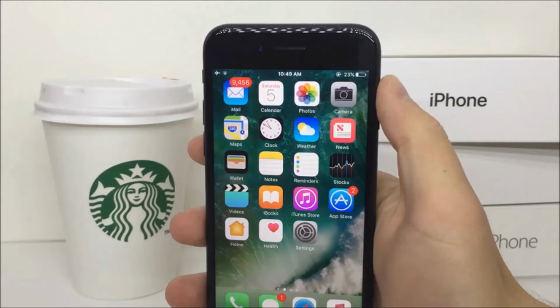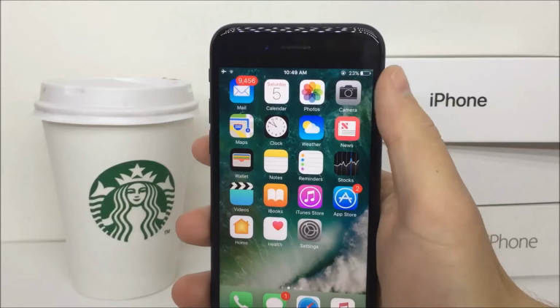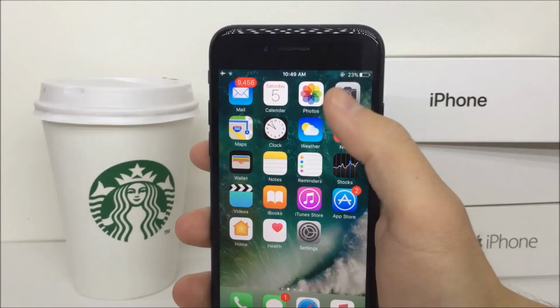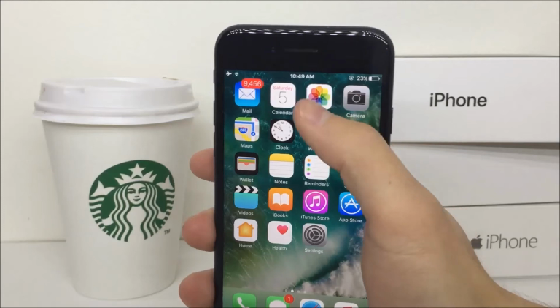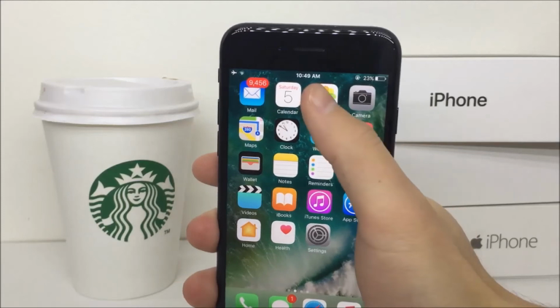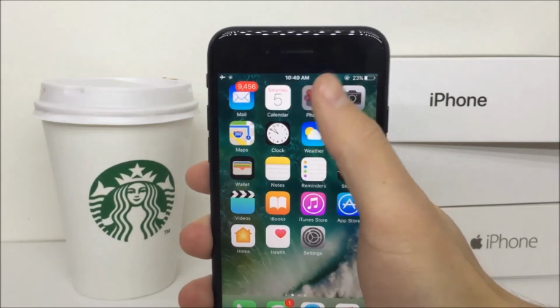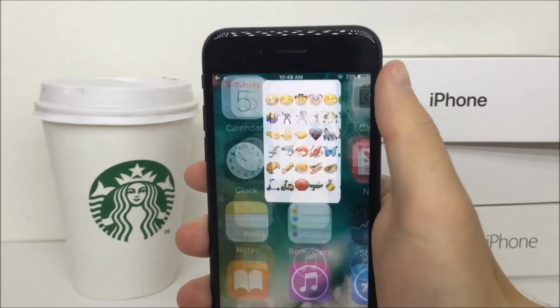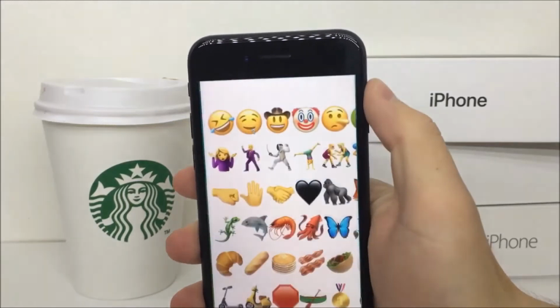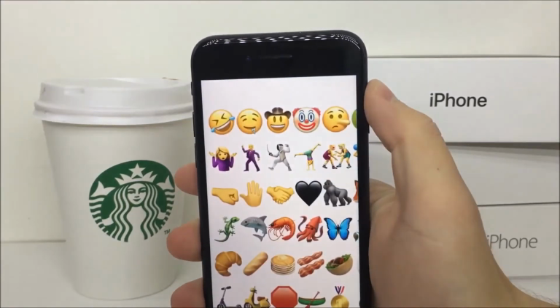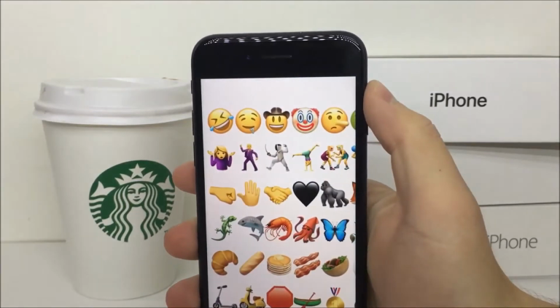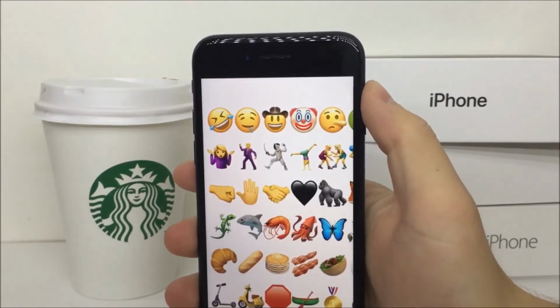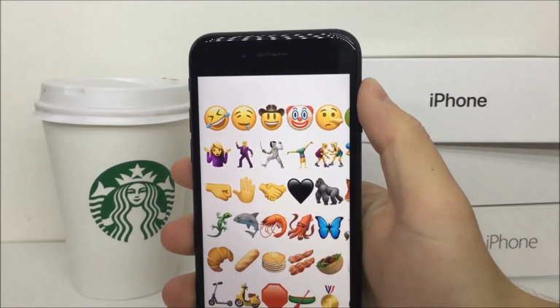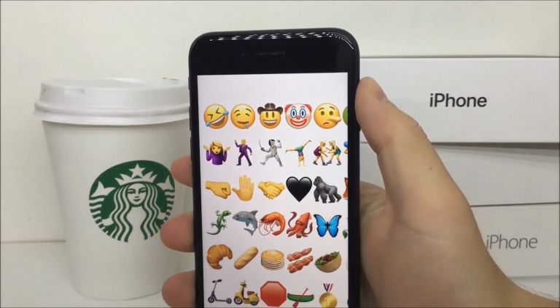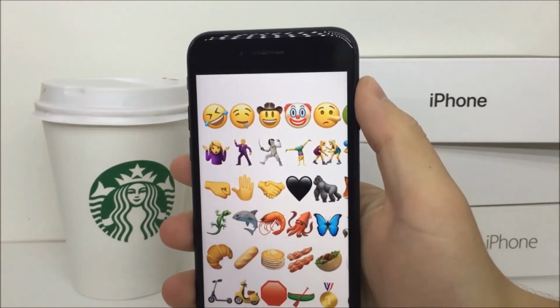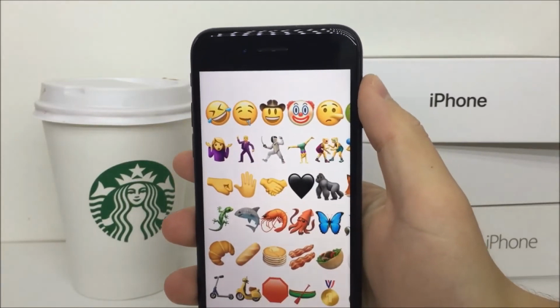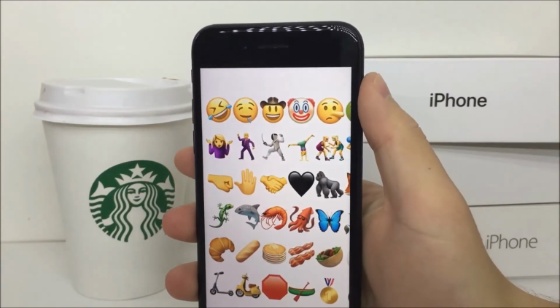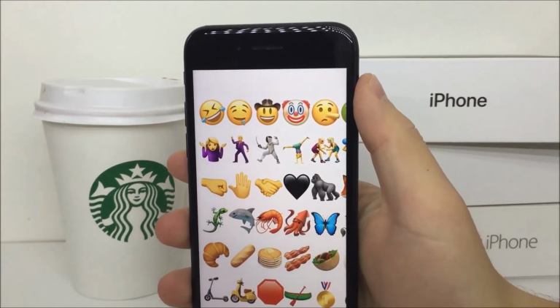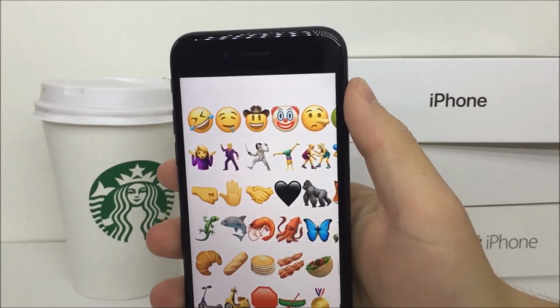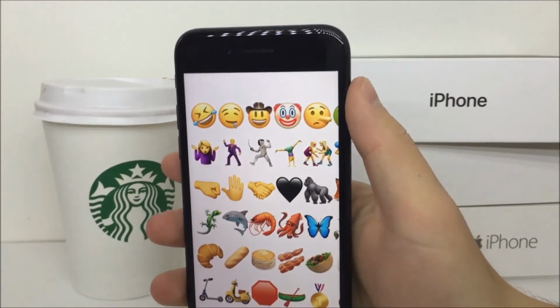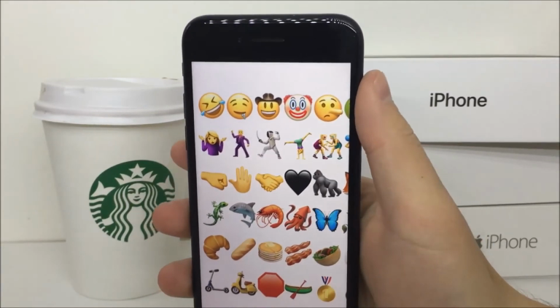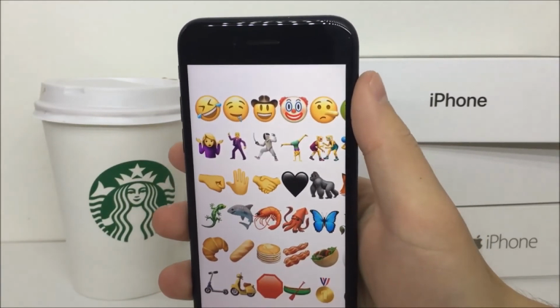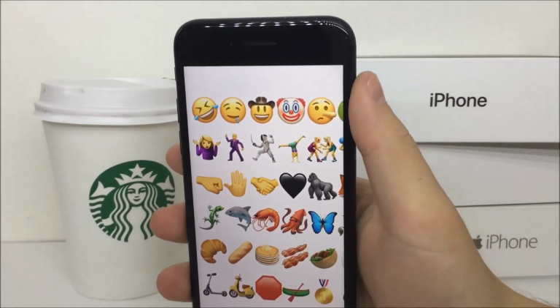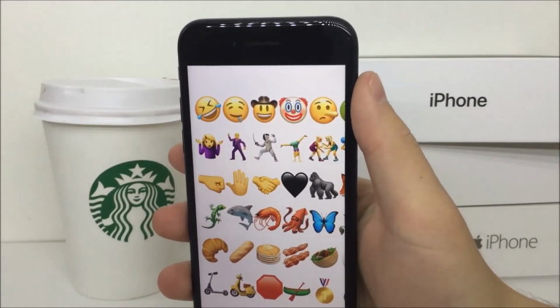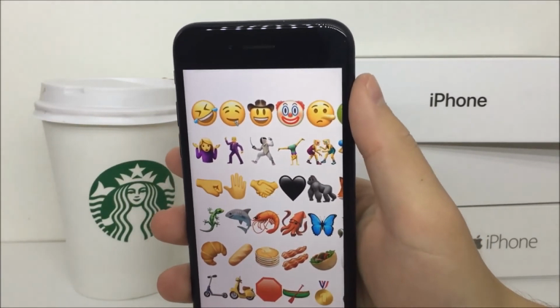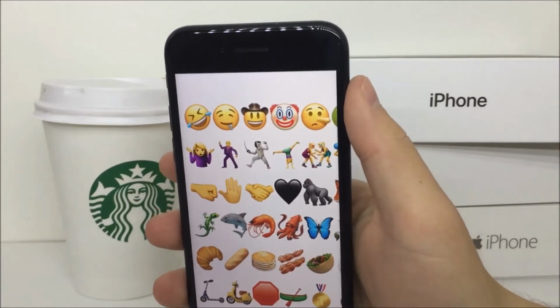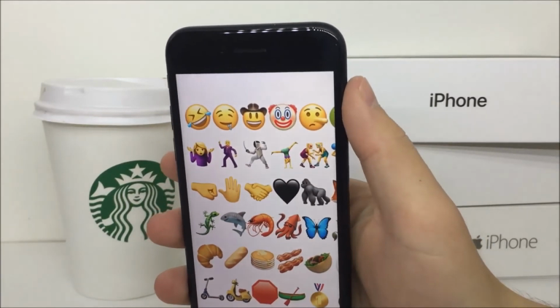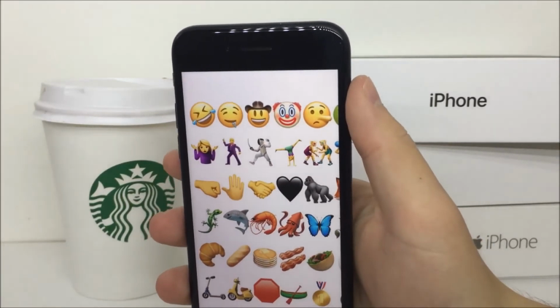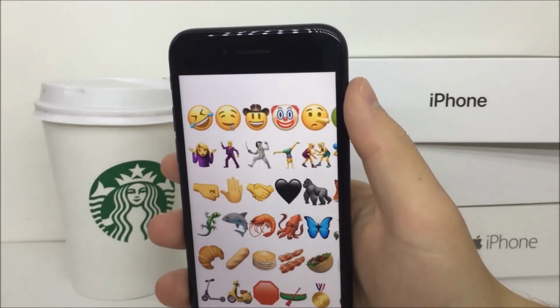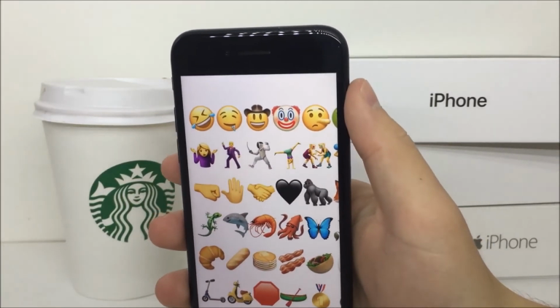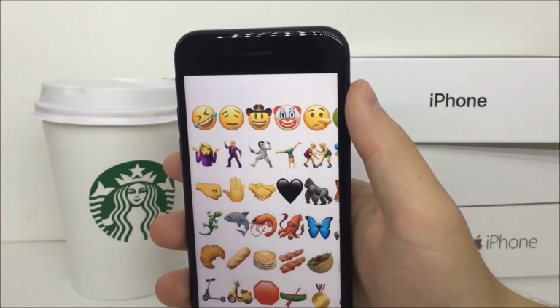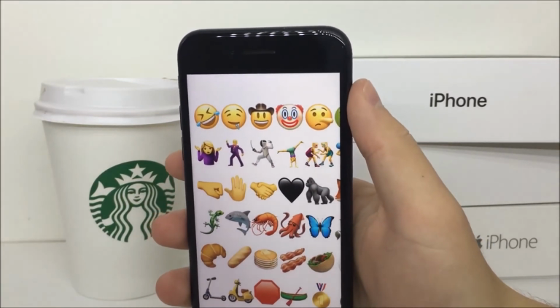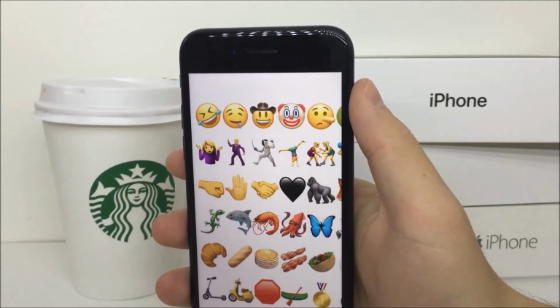There are also lots of new emojis added. There is the new fox face, lying face, bacon, and so much more.